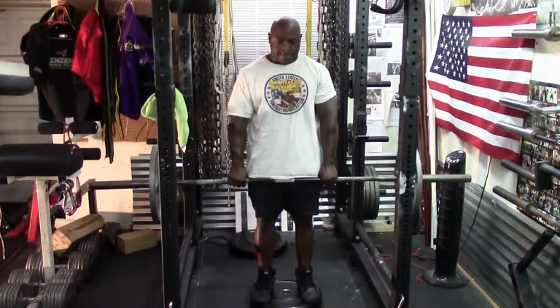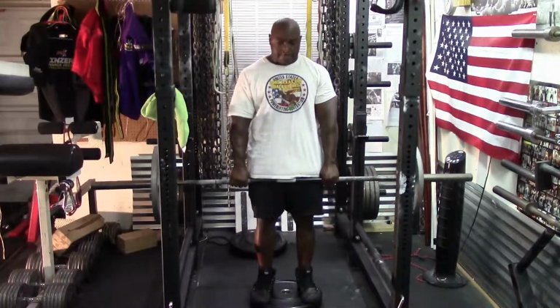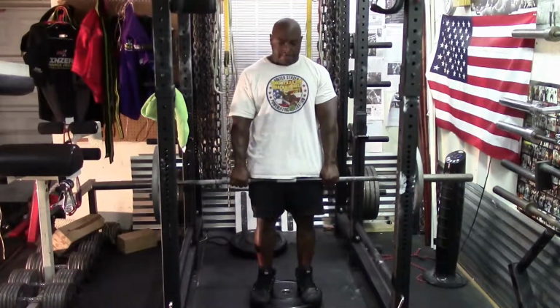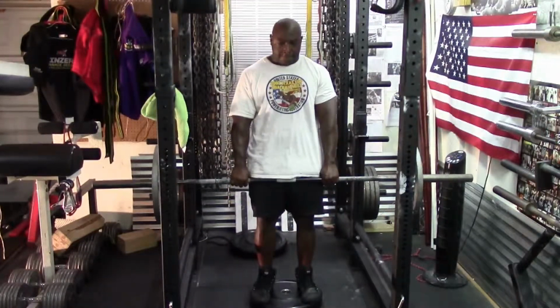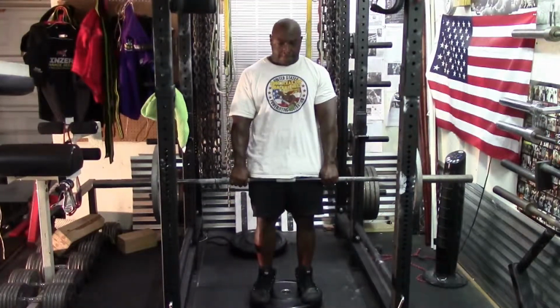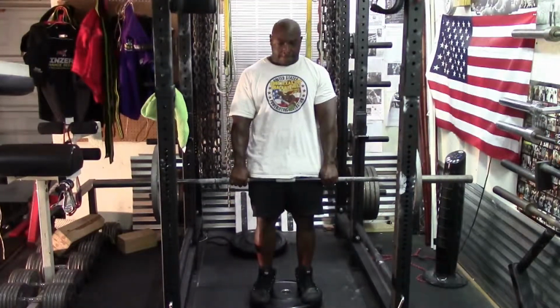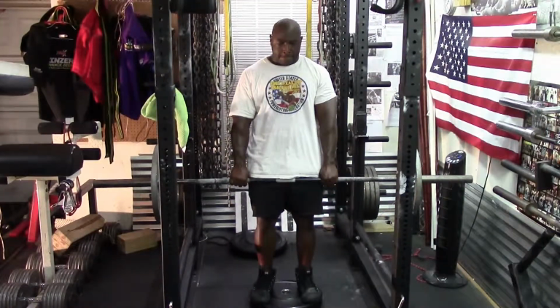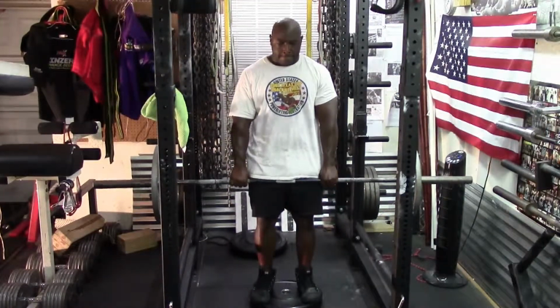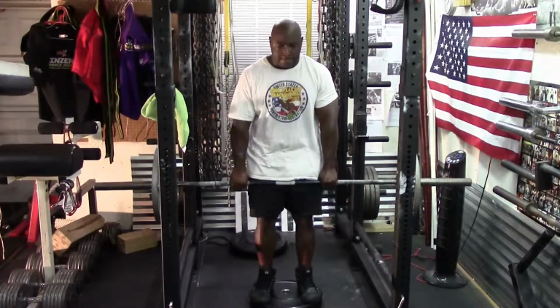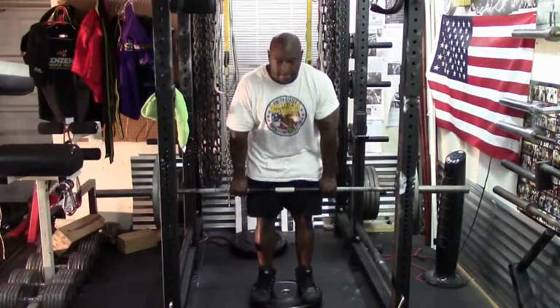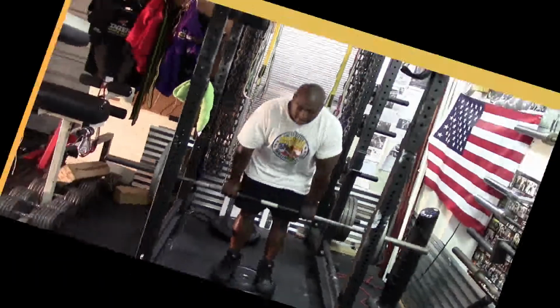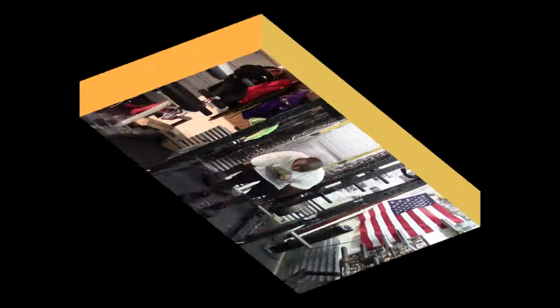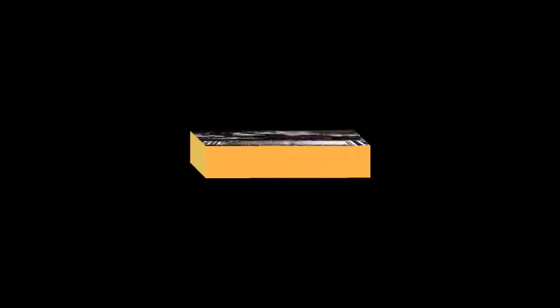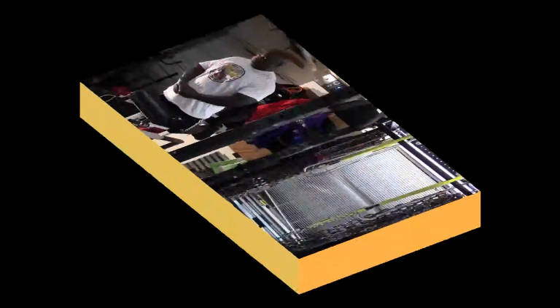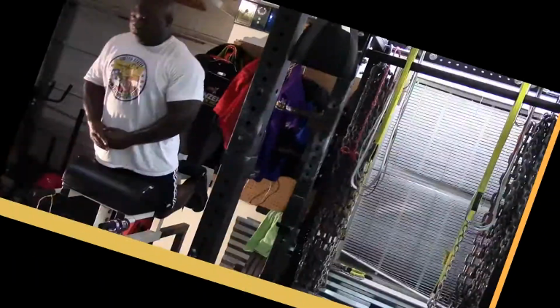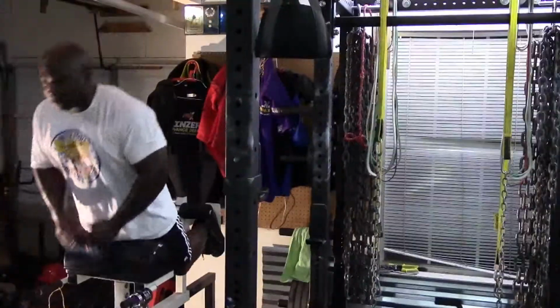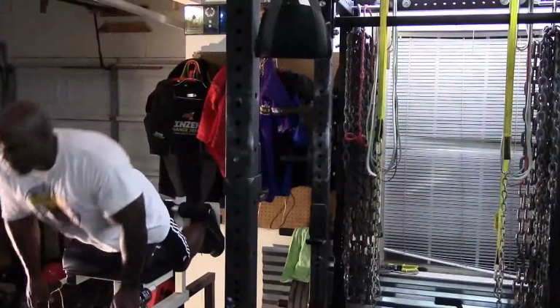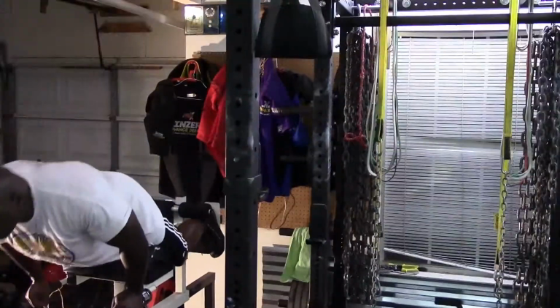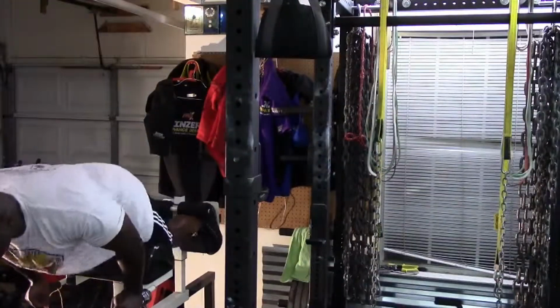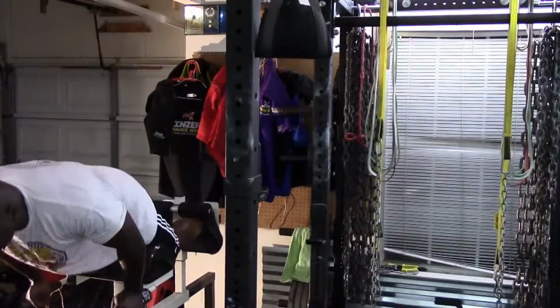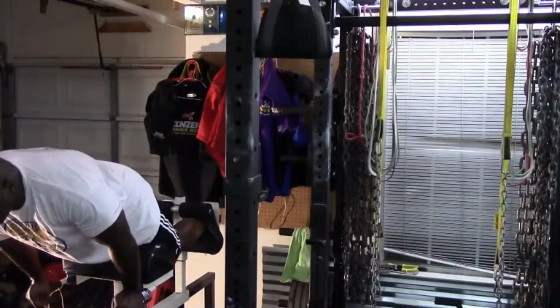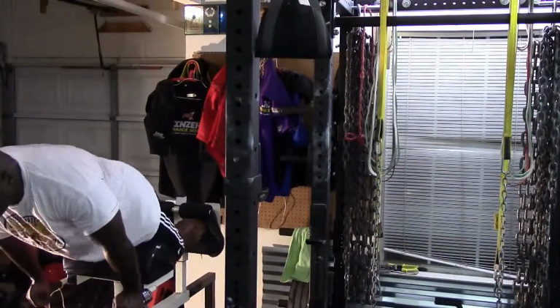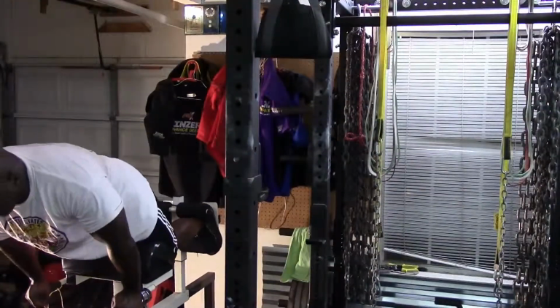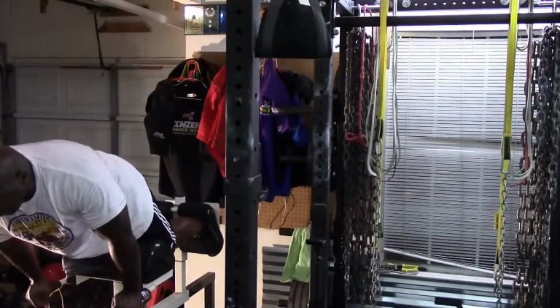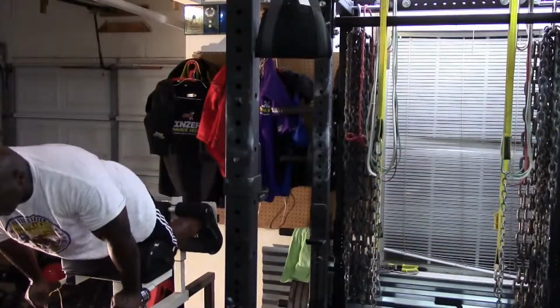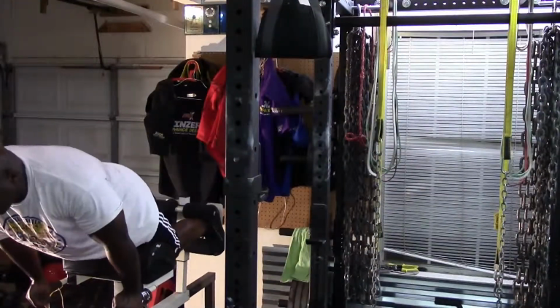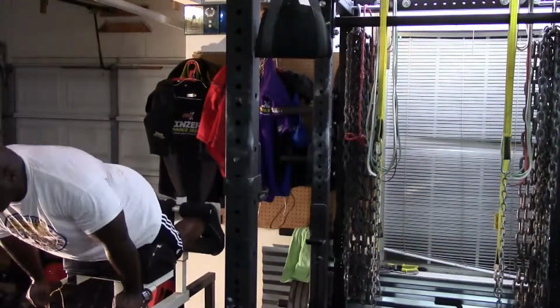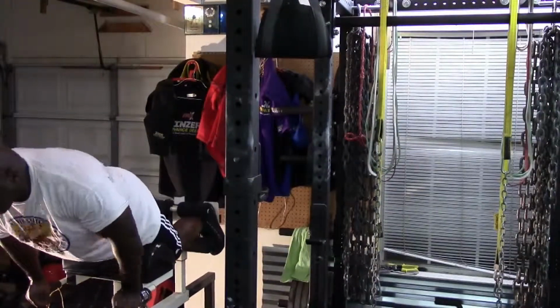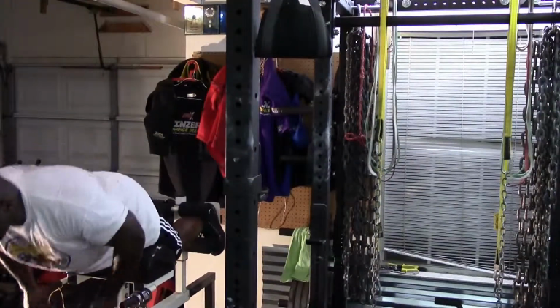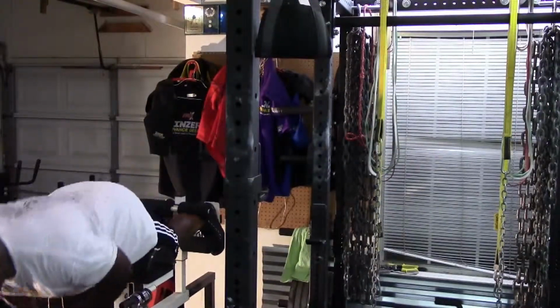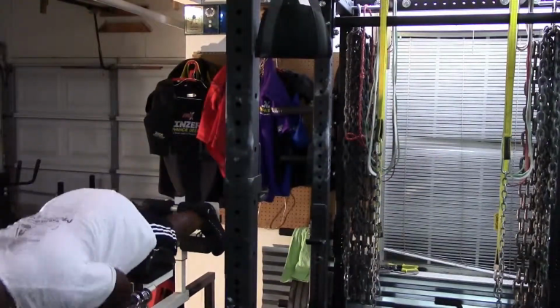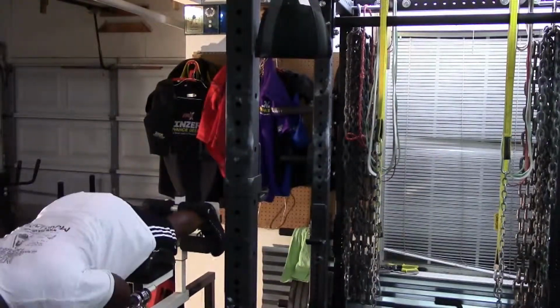Then I moved on to my final exercise, glute ham raises, three sets of maximum.